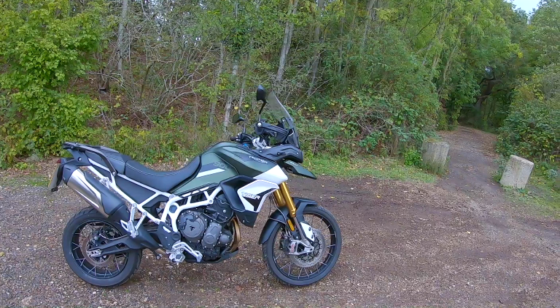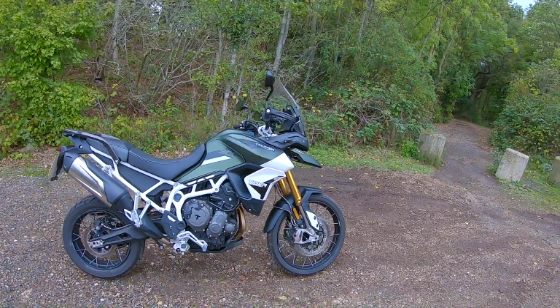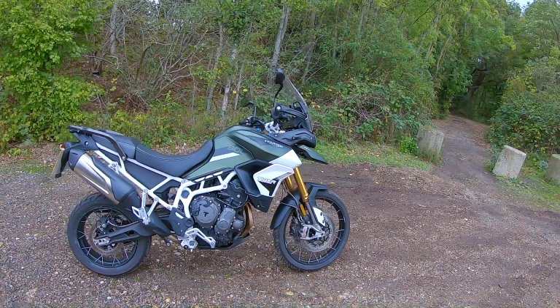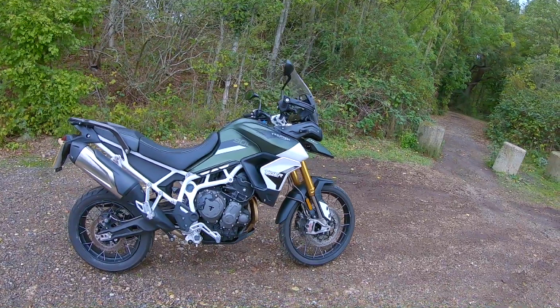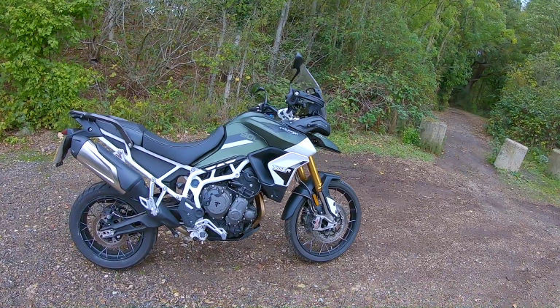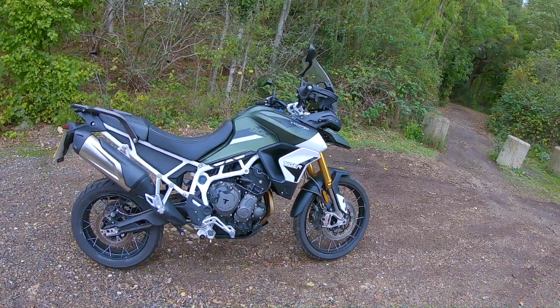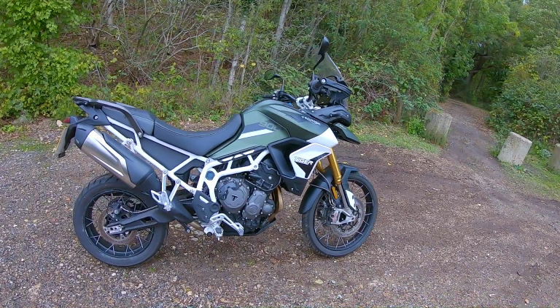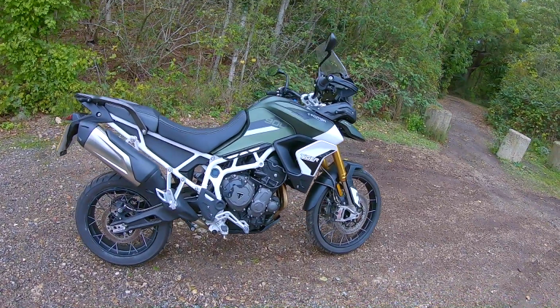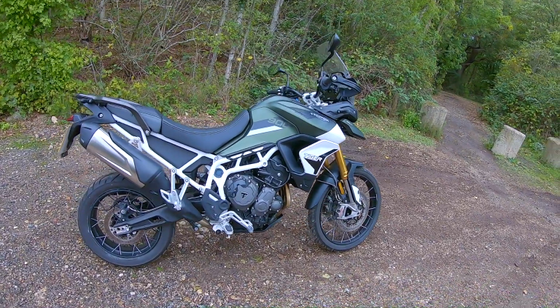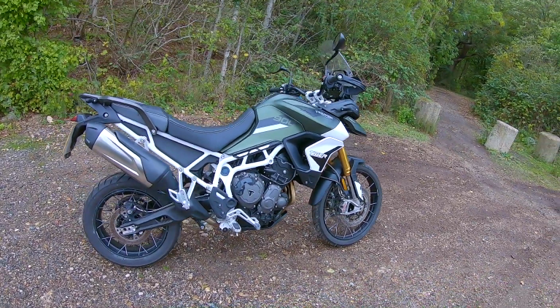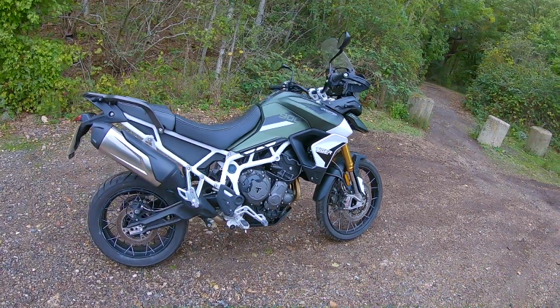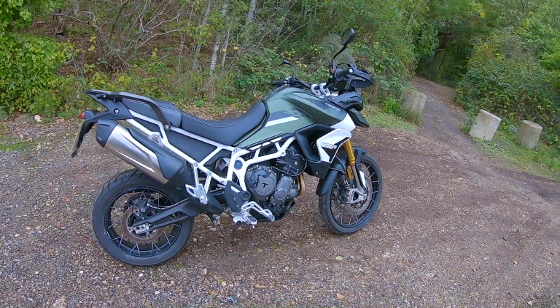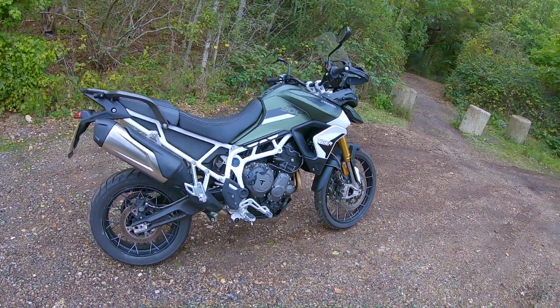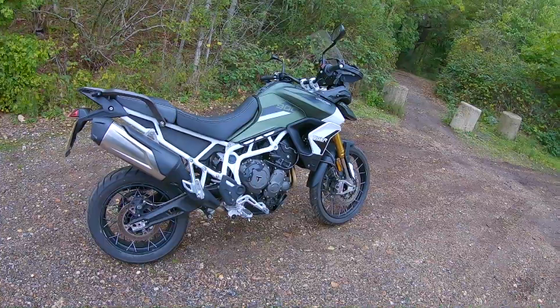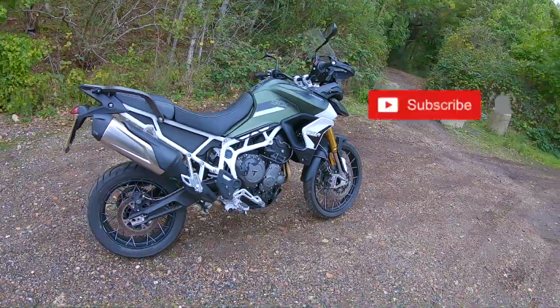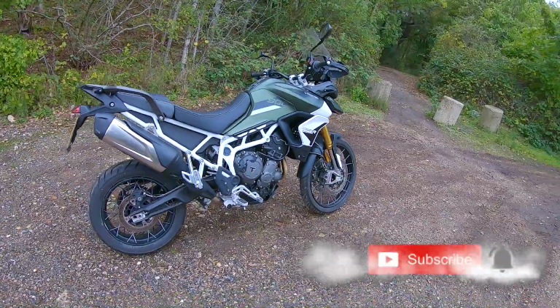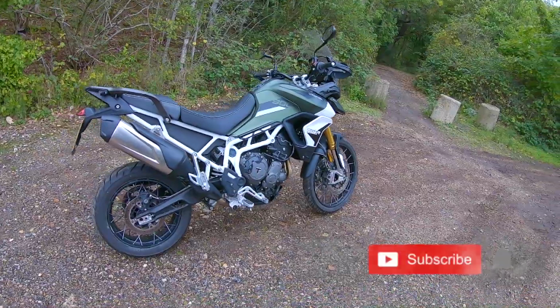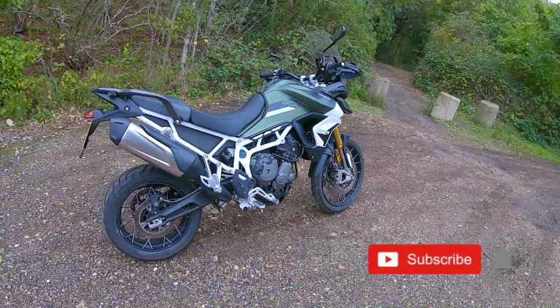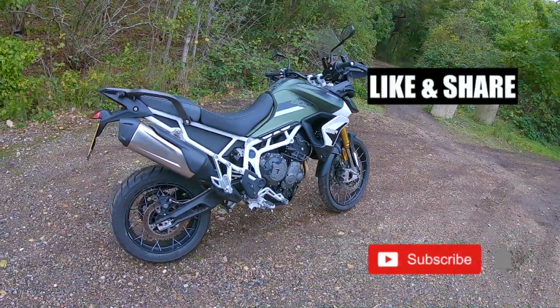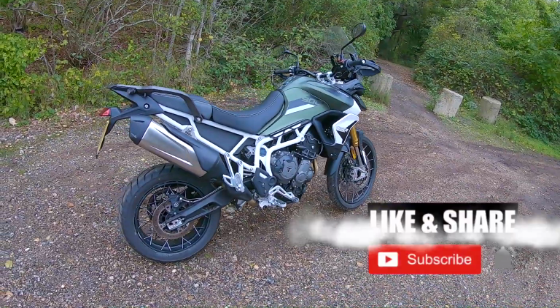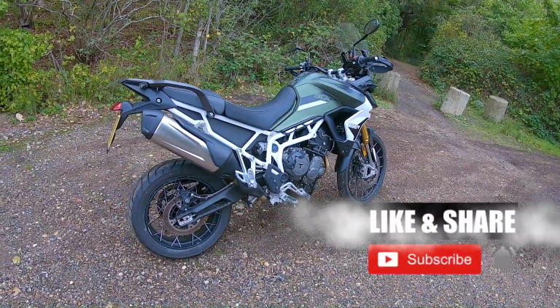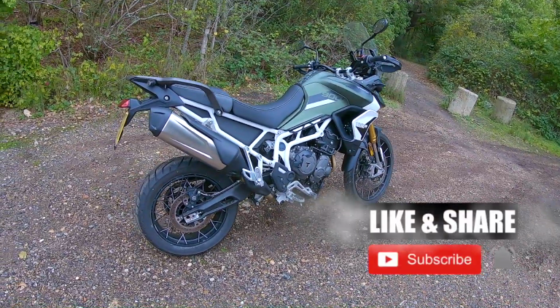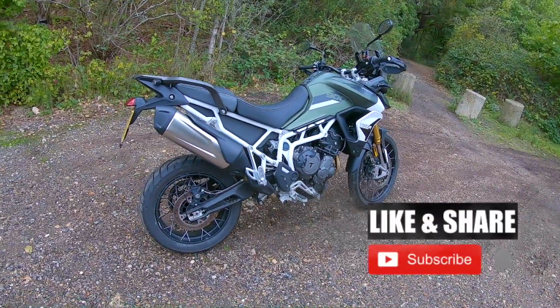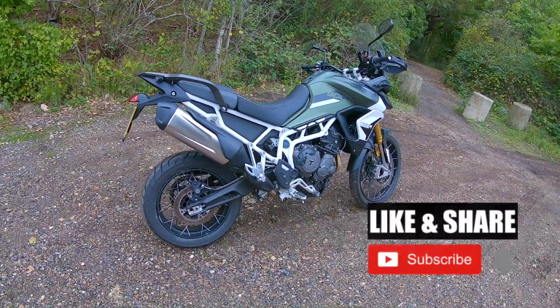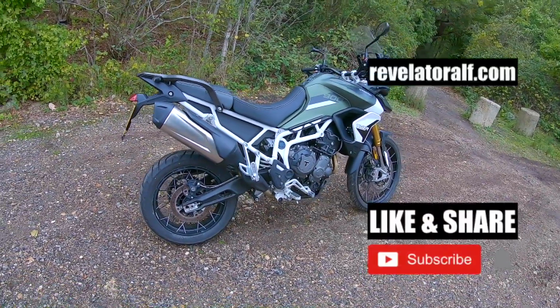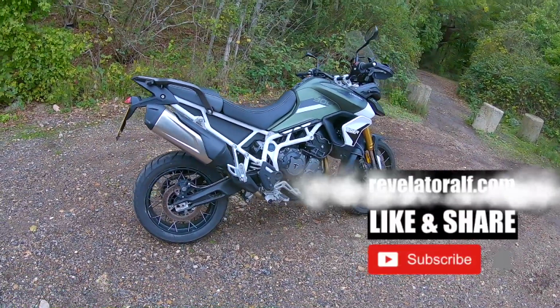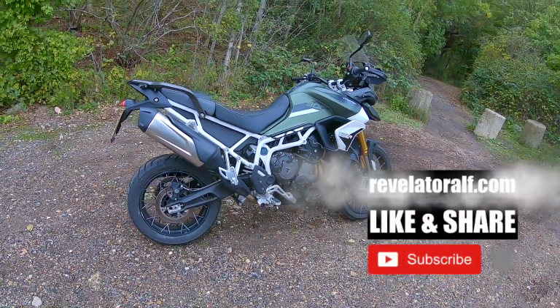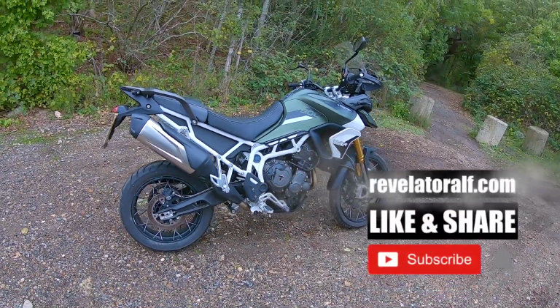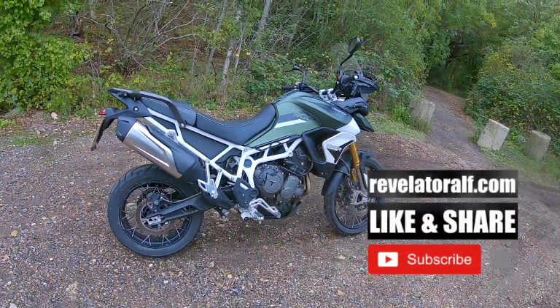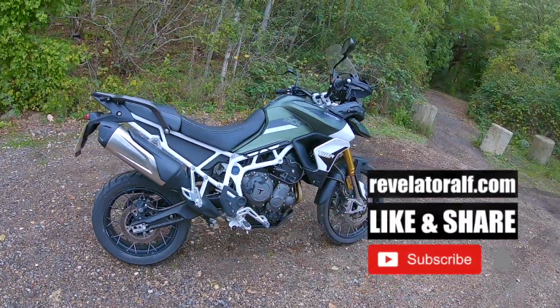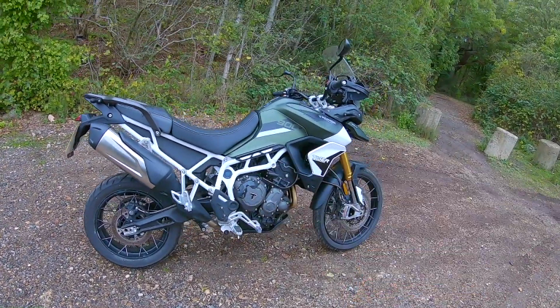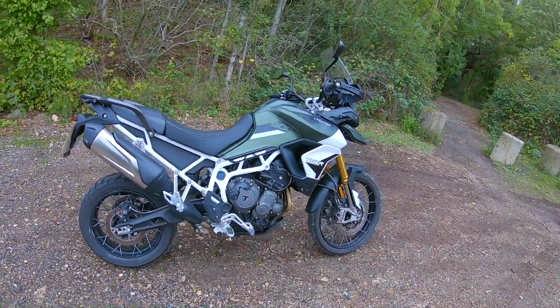Hello, welcome to Revelator Elf. Hope you've enjoyed the channel and the series of videos. Don't forget to subscribe, like and share. Check out the website revelatorelf.com.